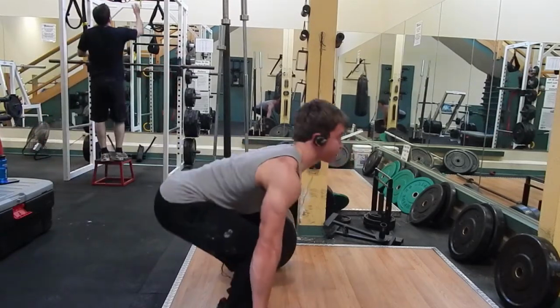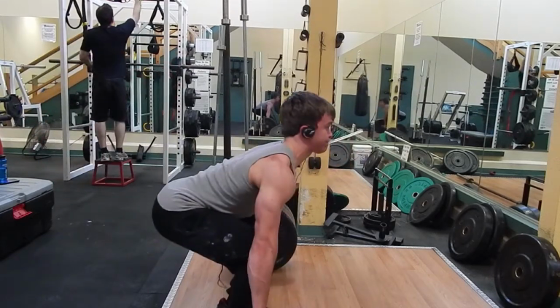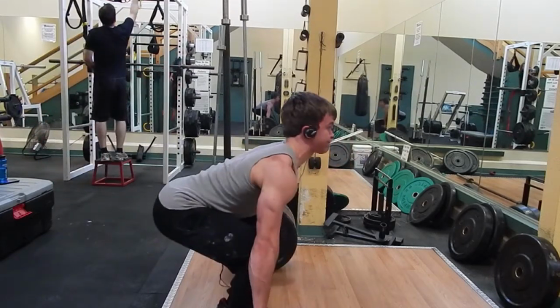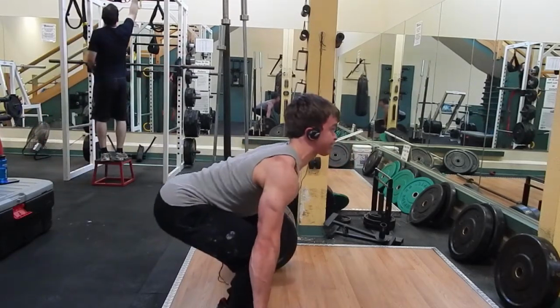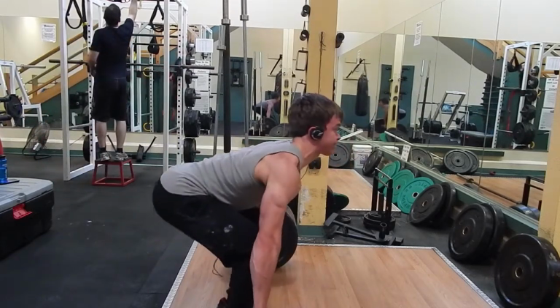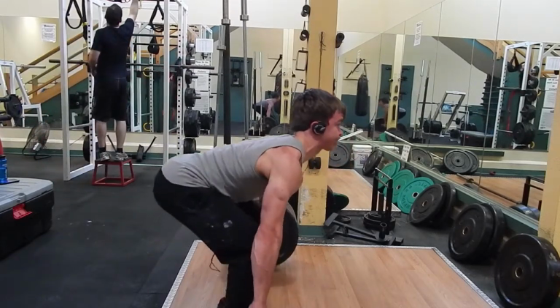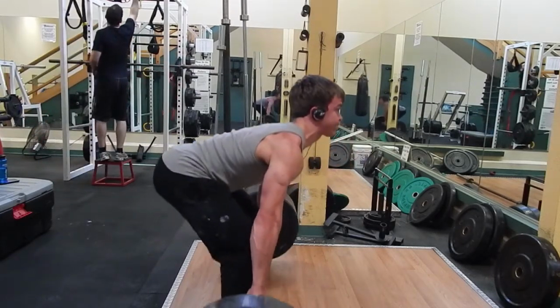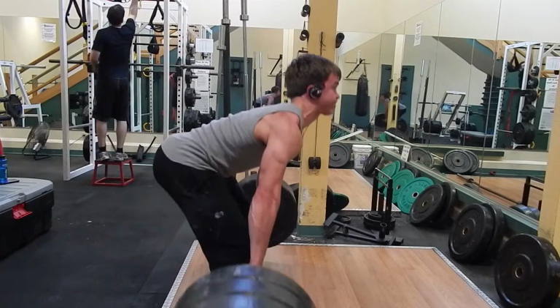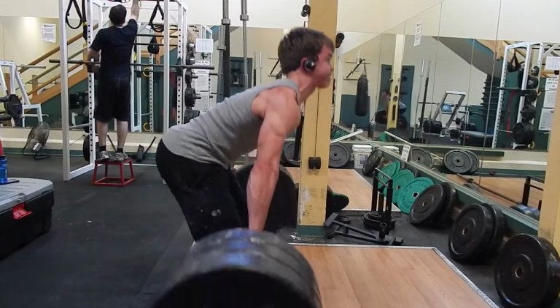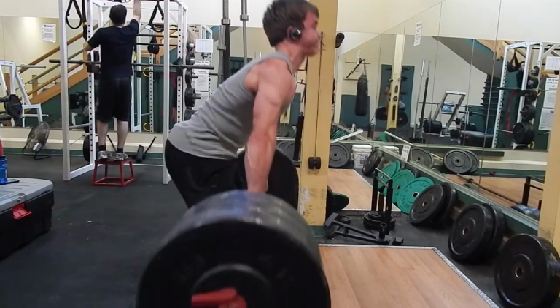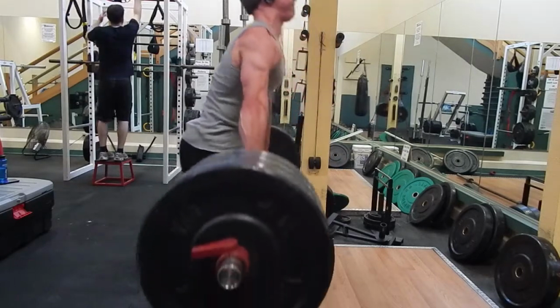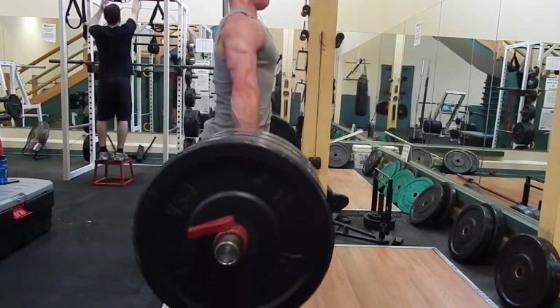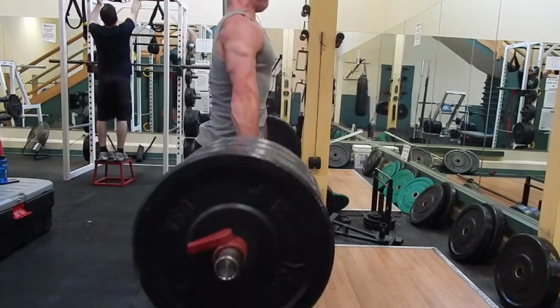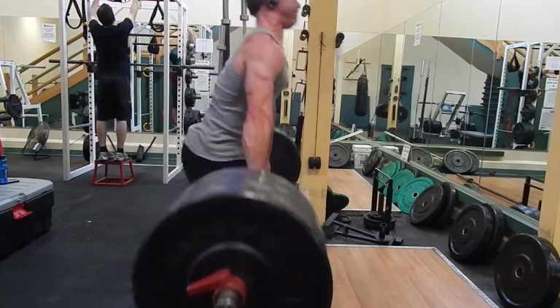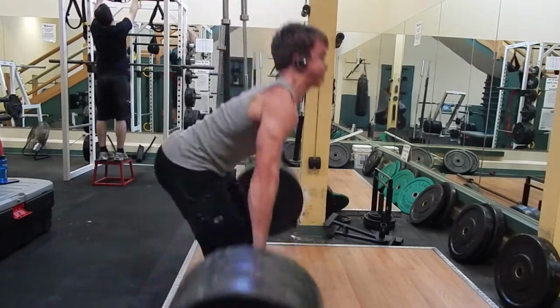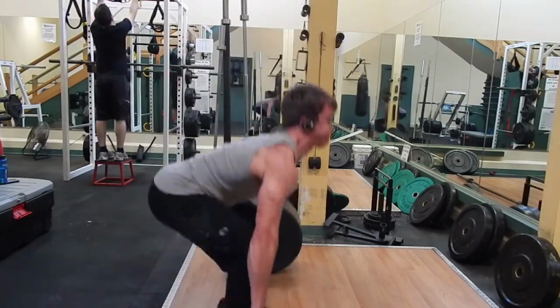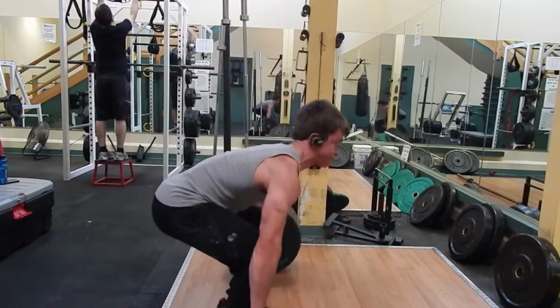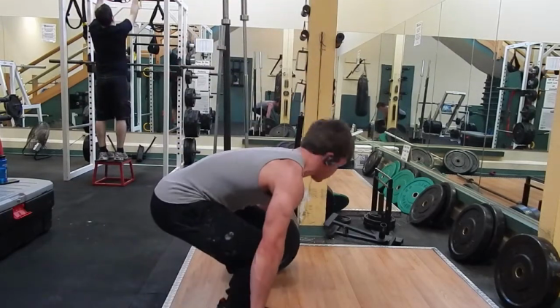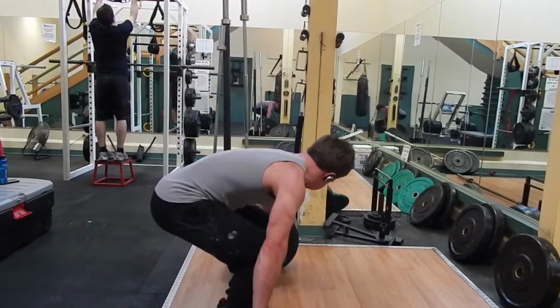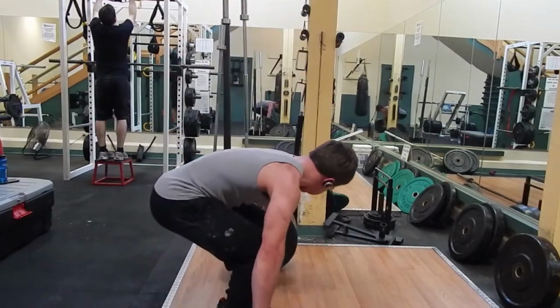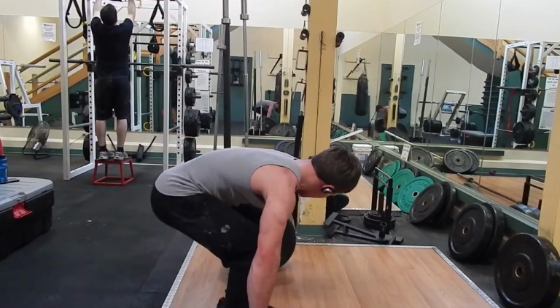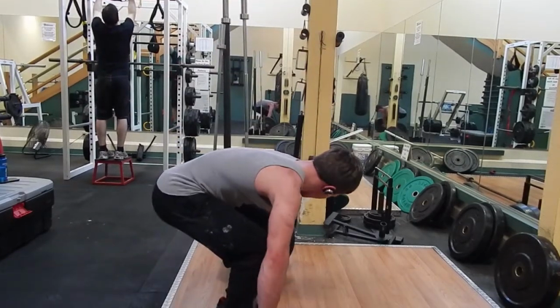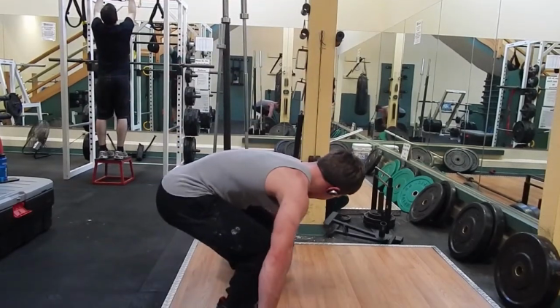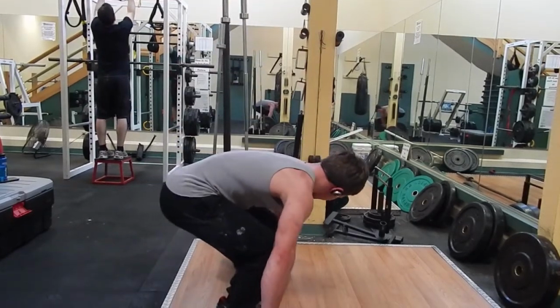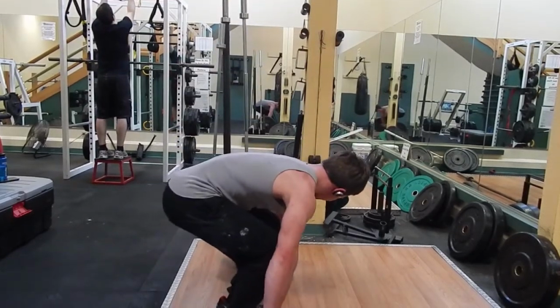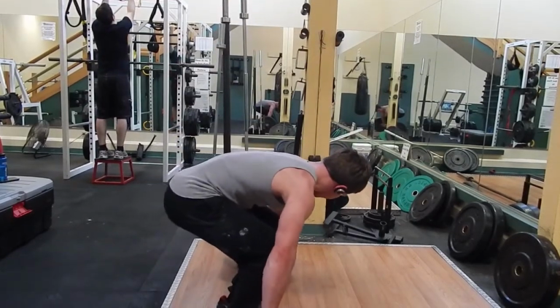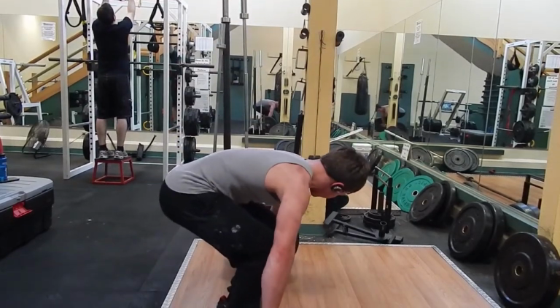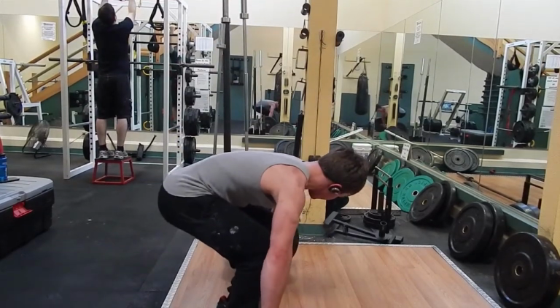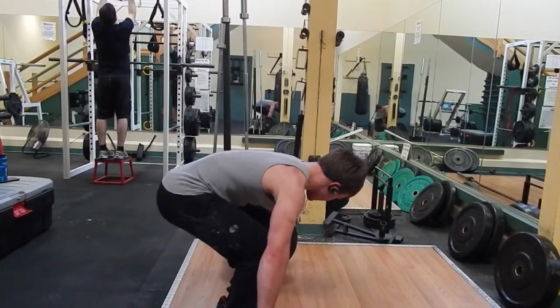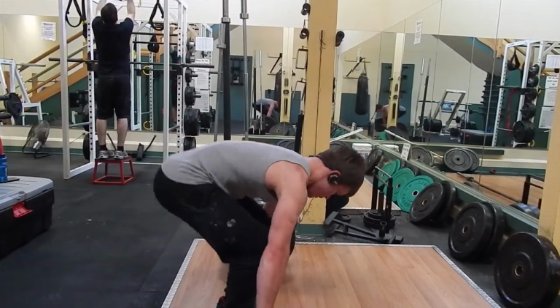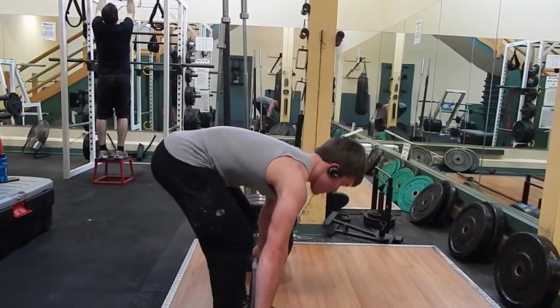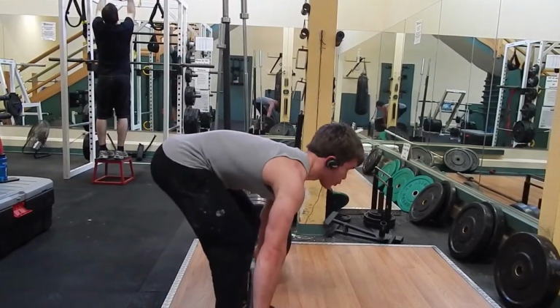As you can see here, form's pretty good, back's nice and straight — it's lighter weight. Just kind of experimenting here. This is footage from yesterday.